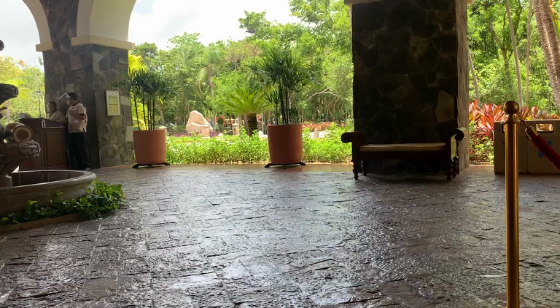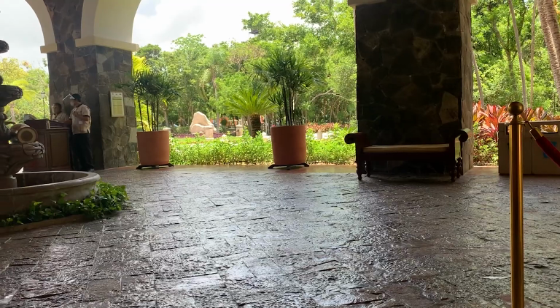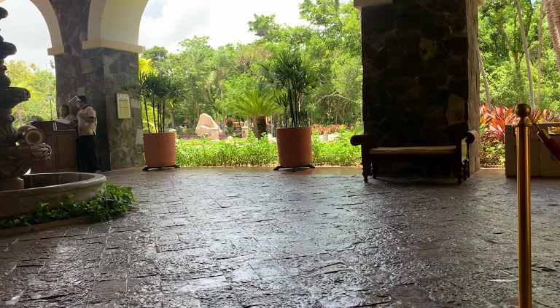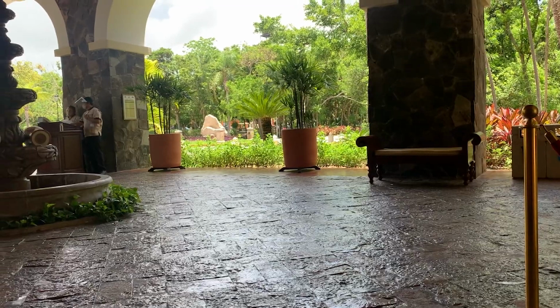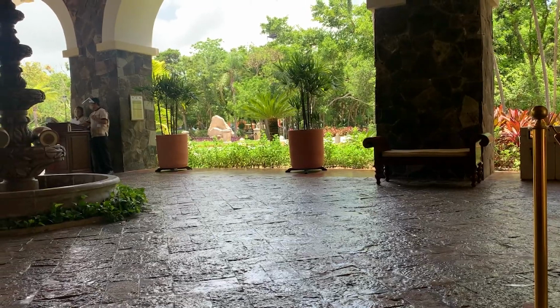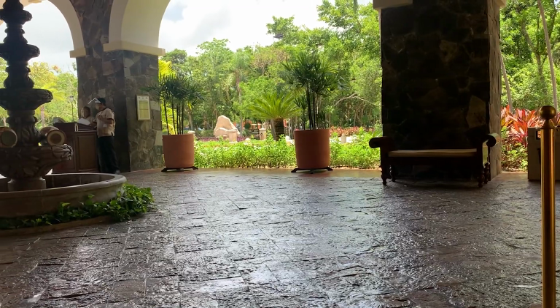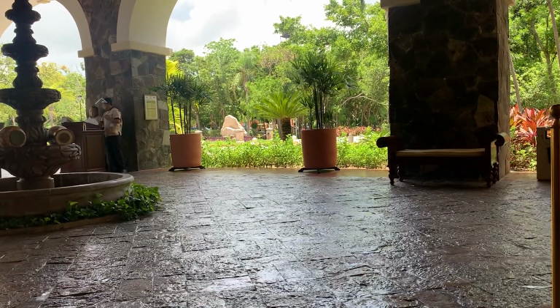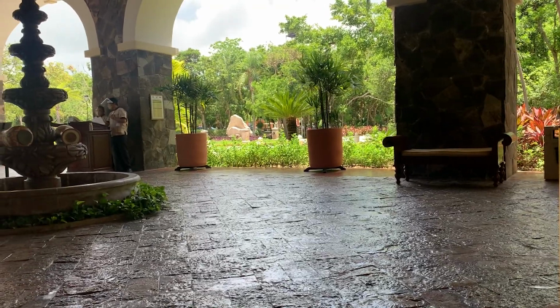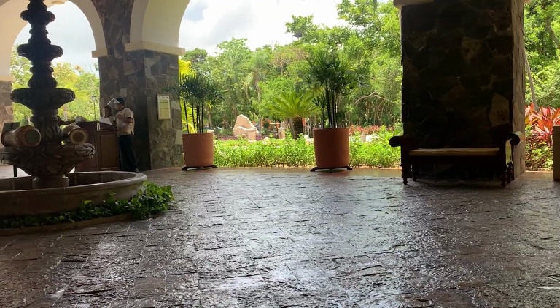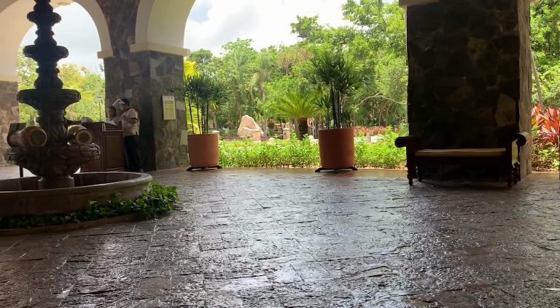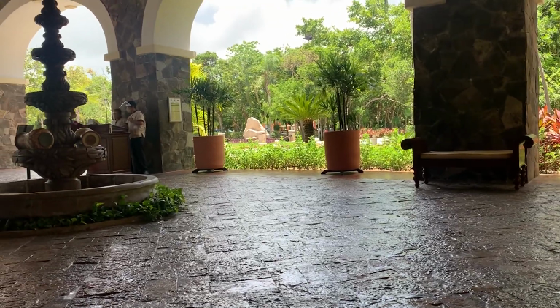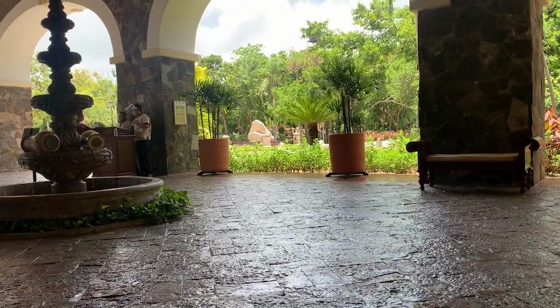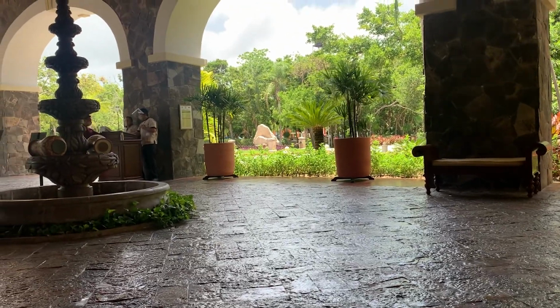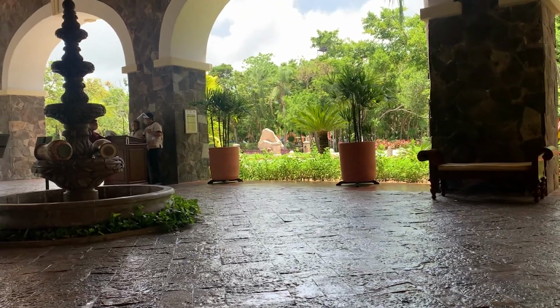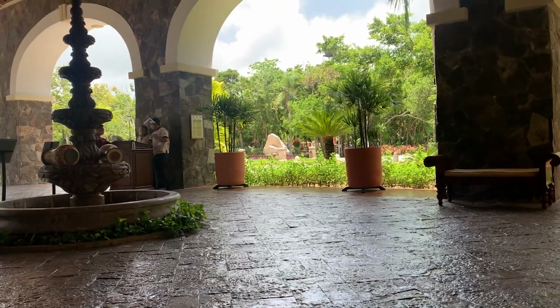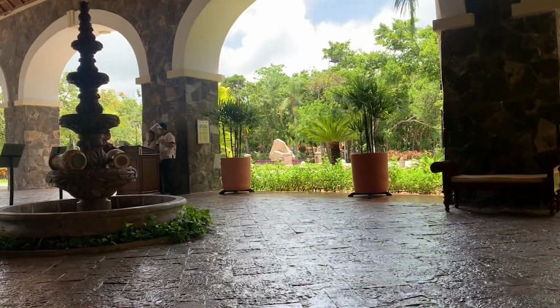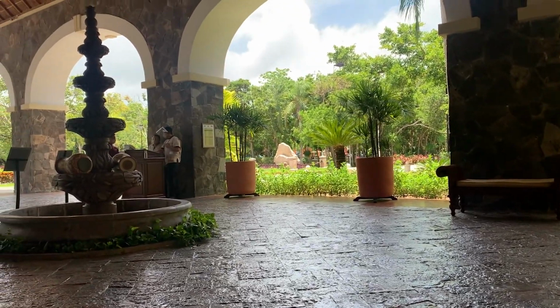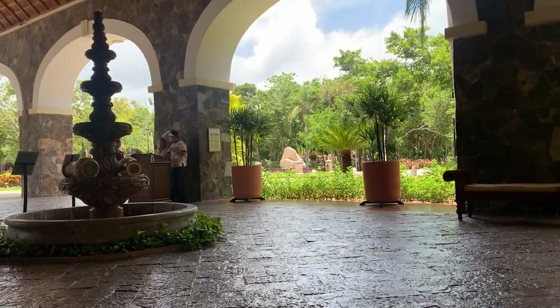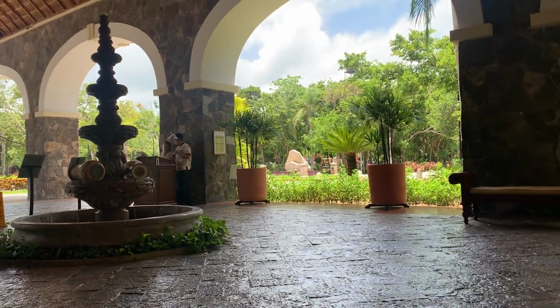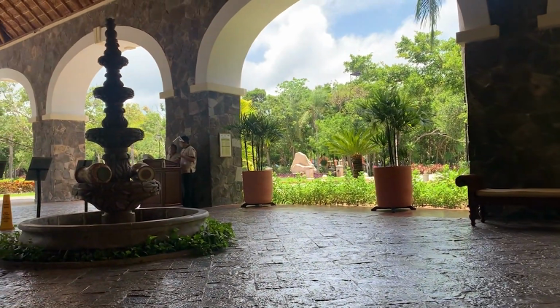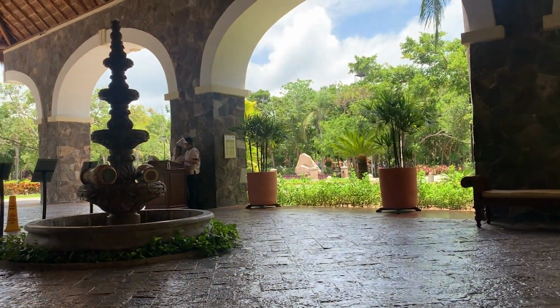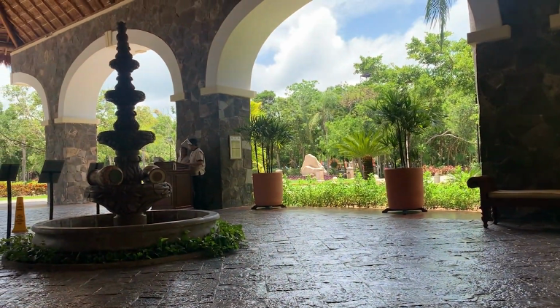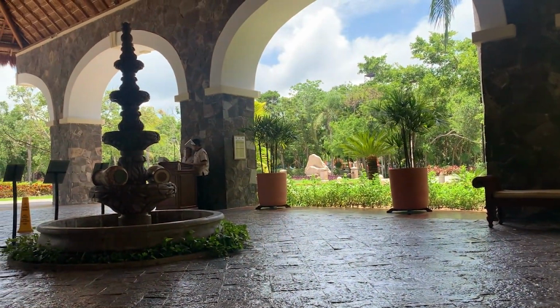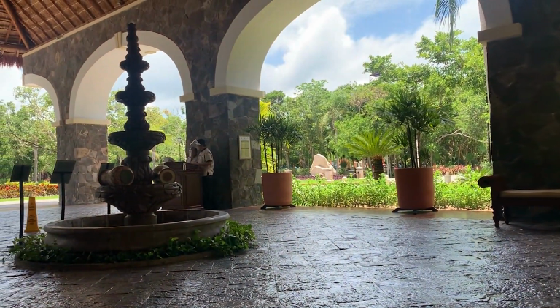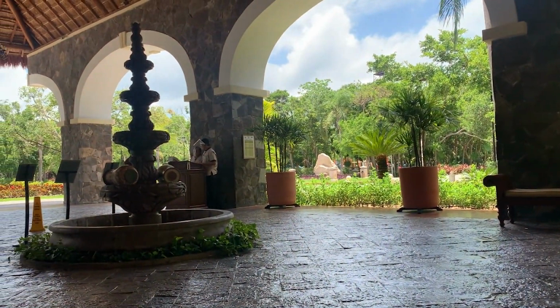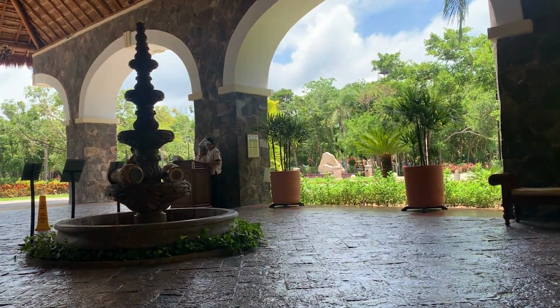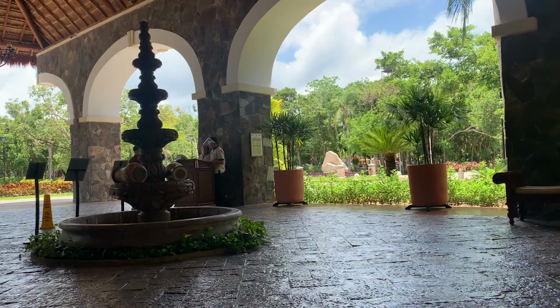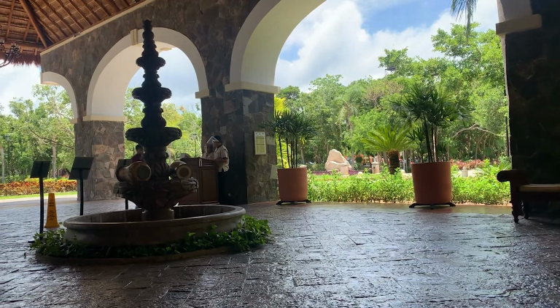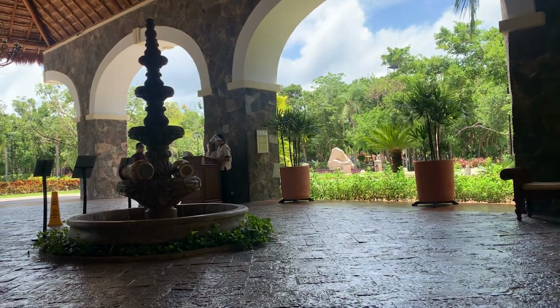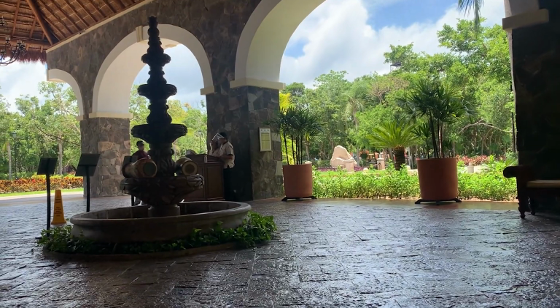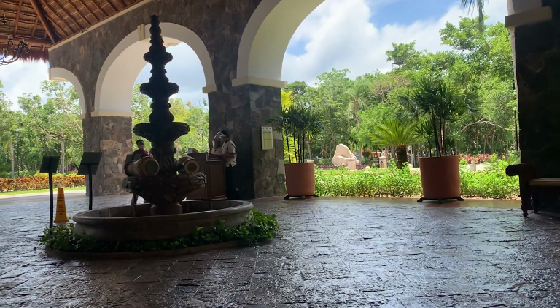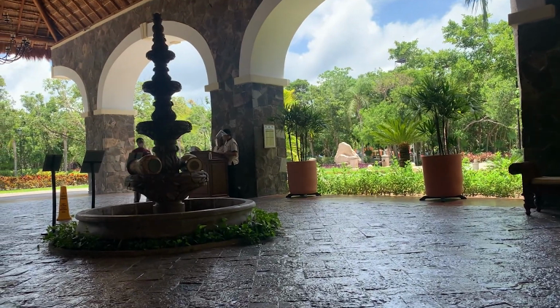So this is the entrance where the transport will drop you off. Also, this is where you'll cry whenever you leave the resort.